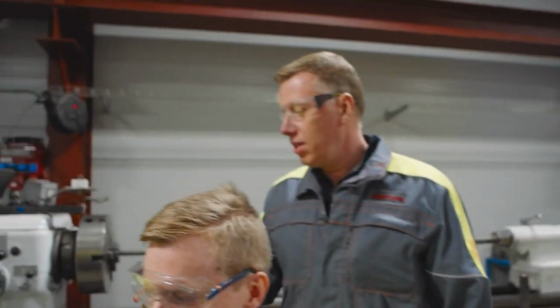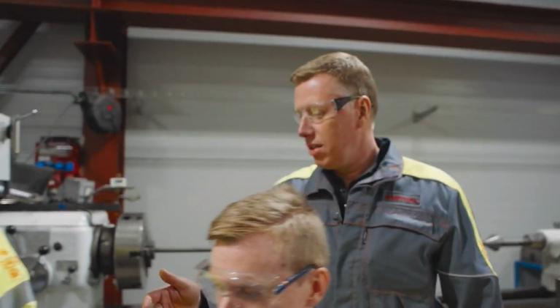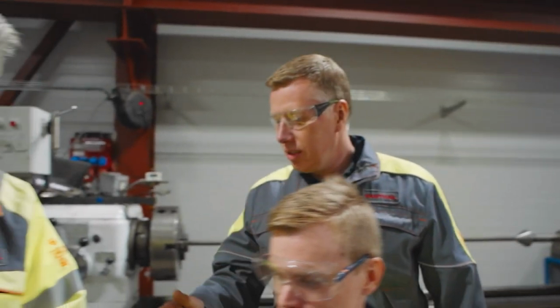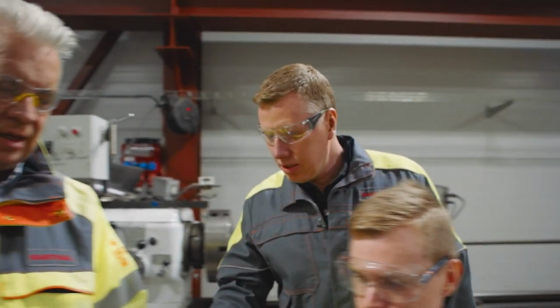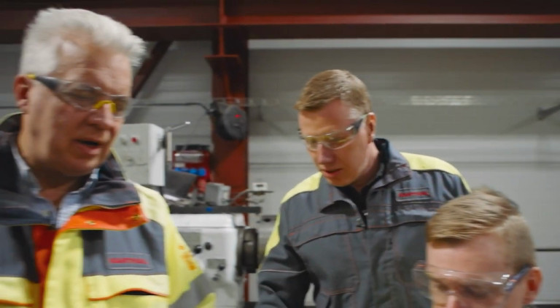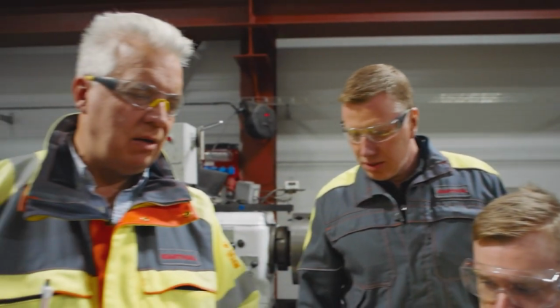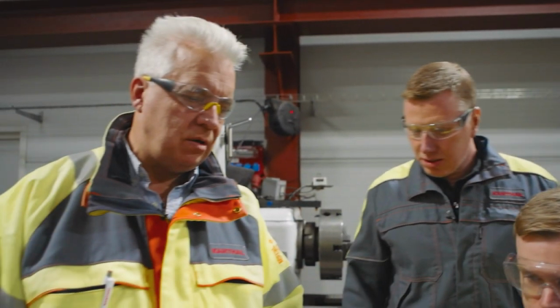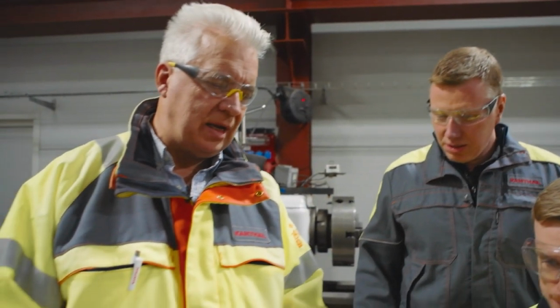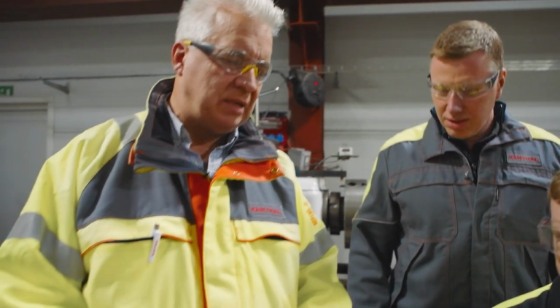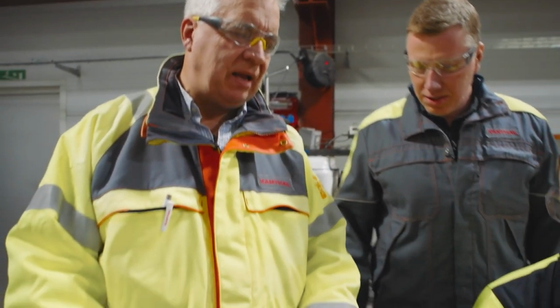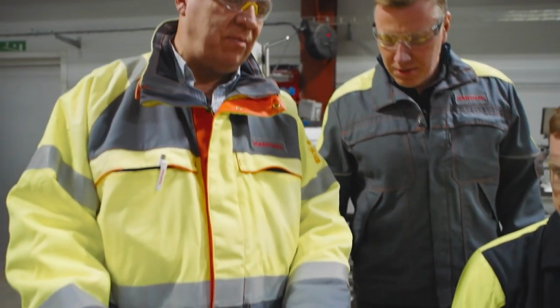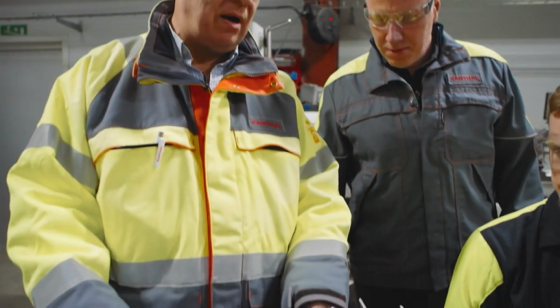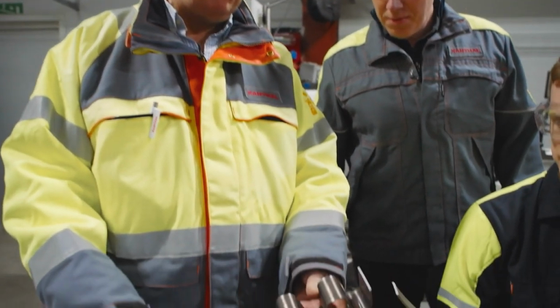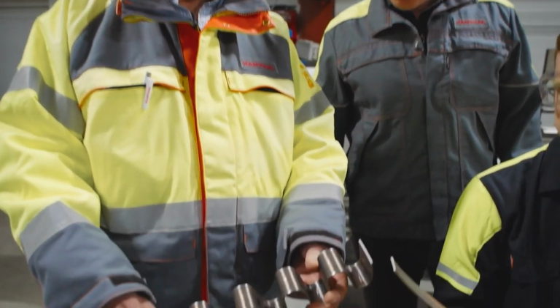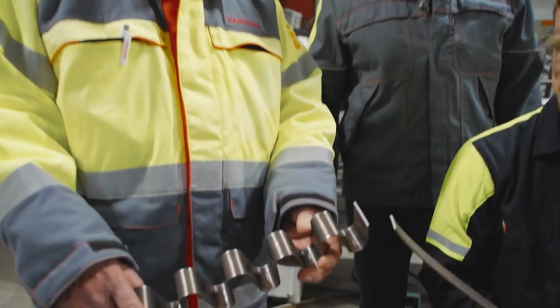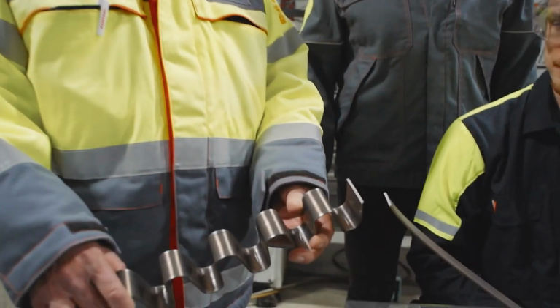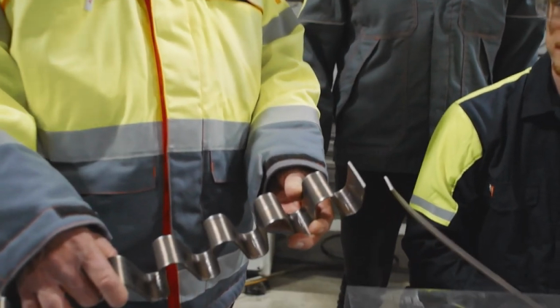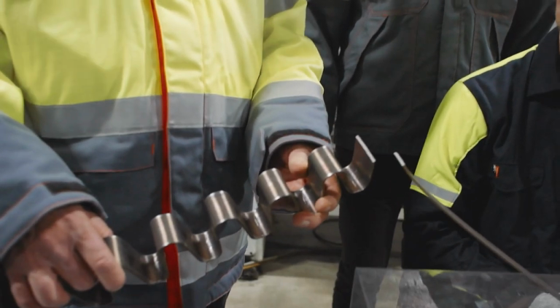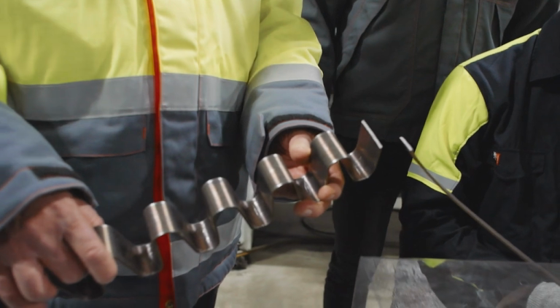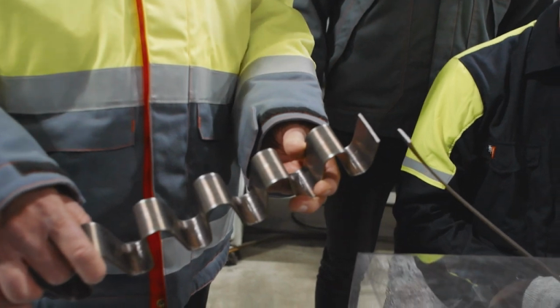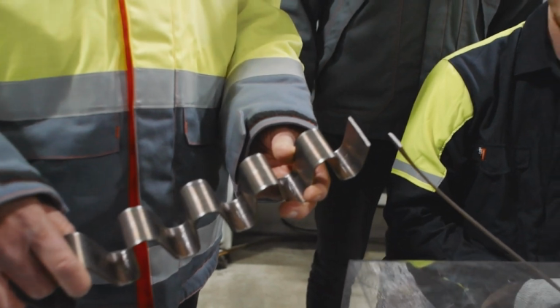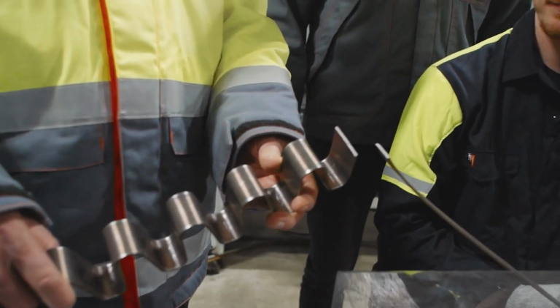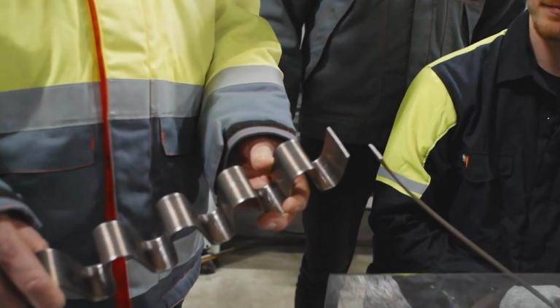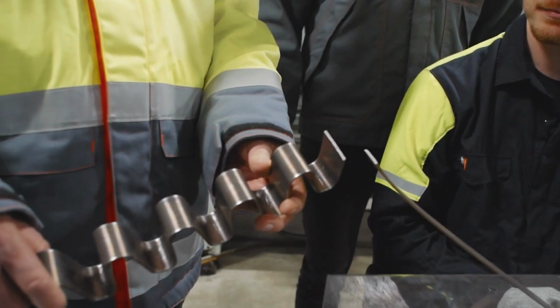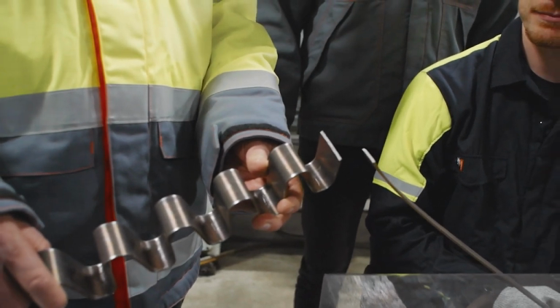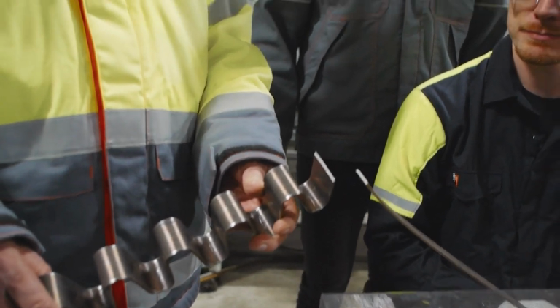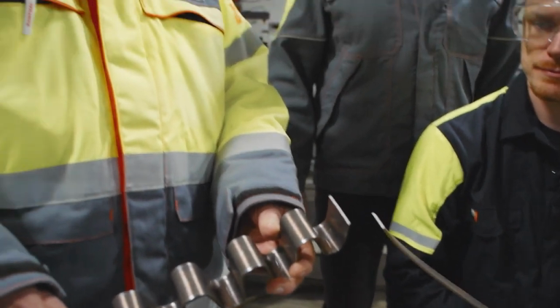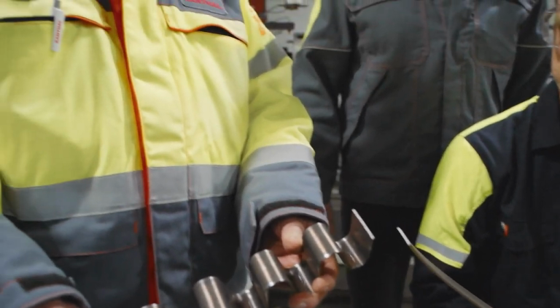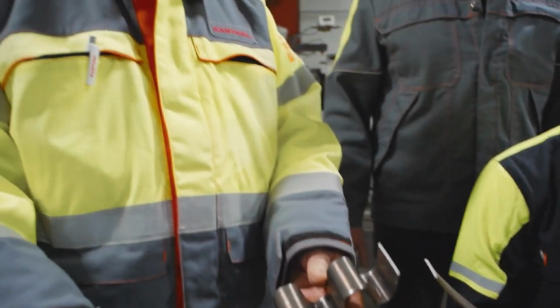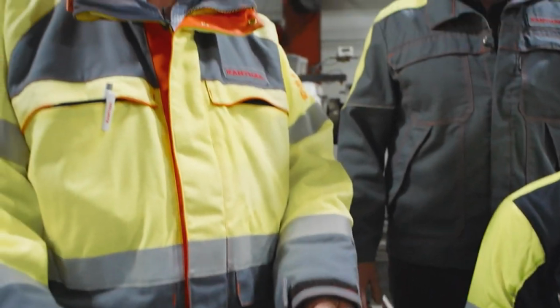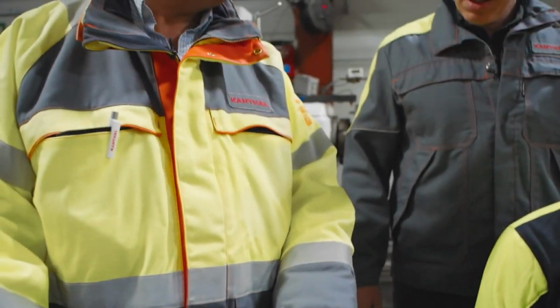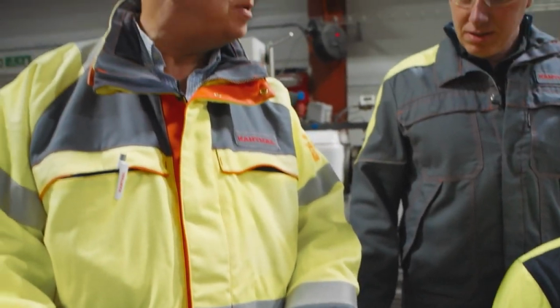This is typically what you can expect from an iron-chromium-aluminium material when you try to bend it at room temperature.